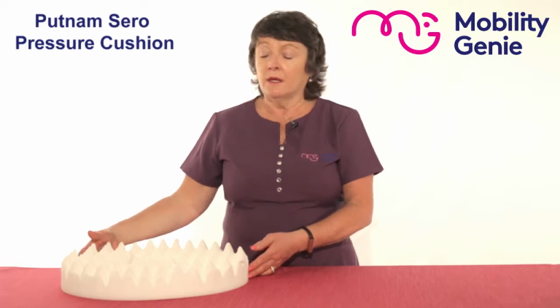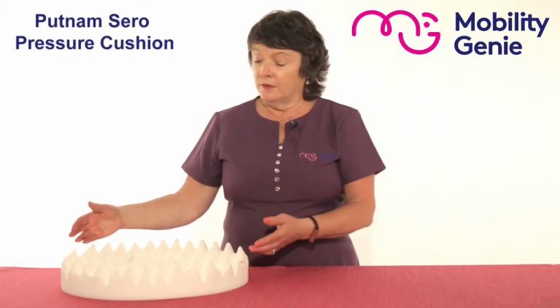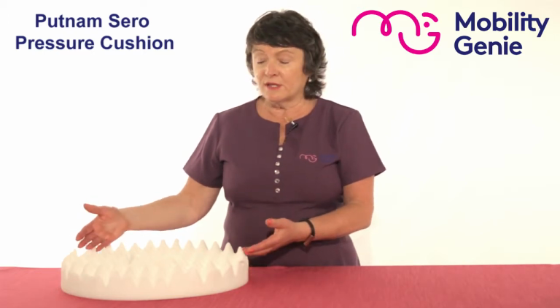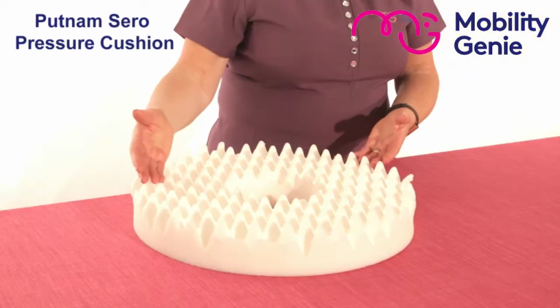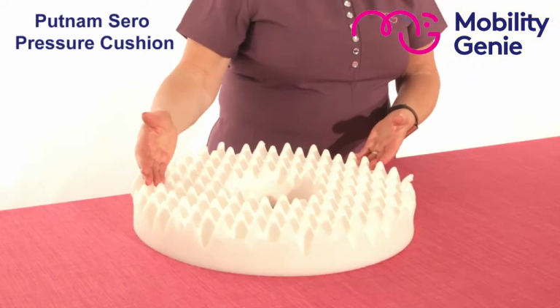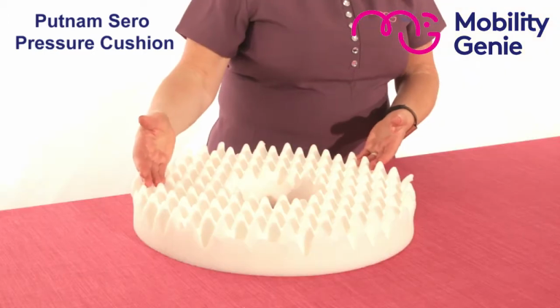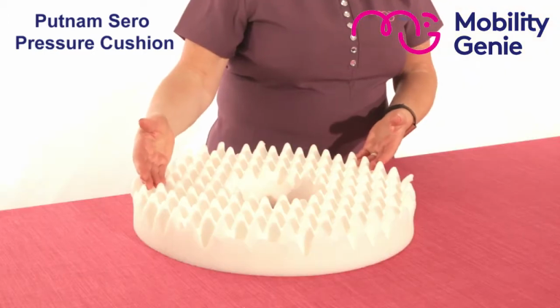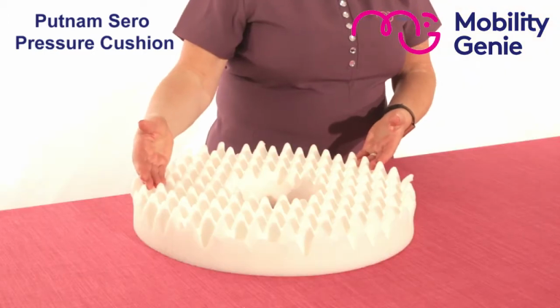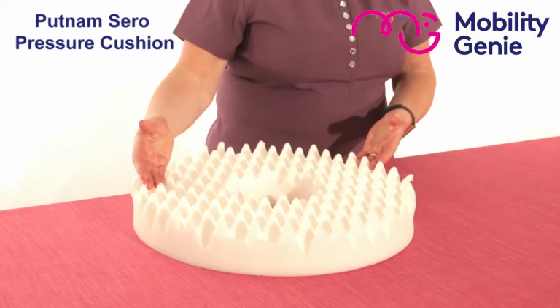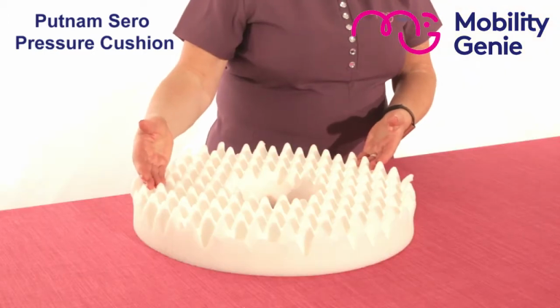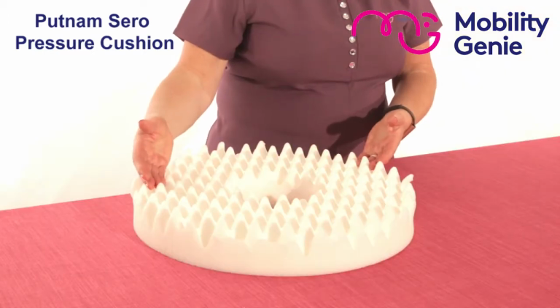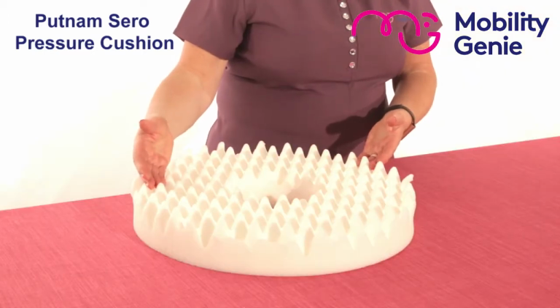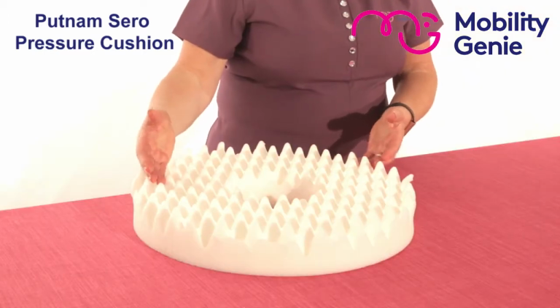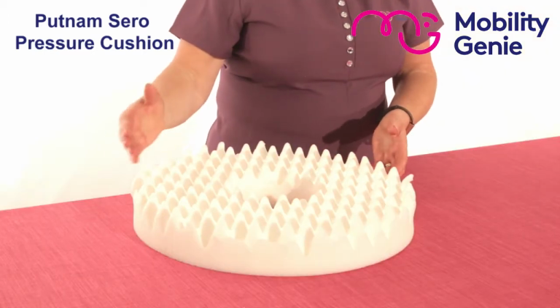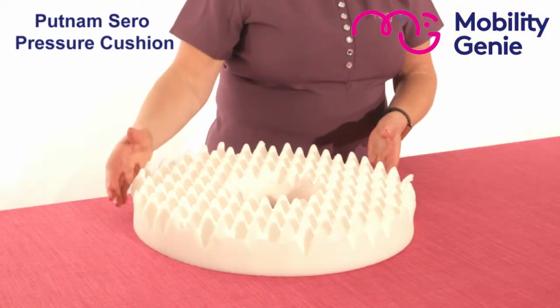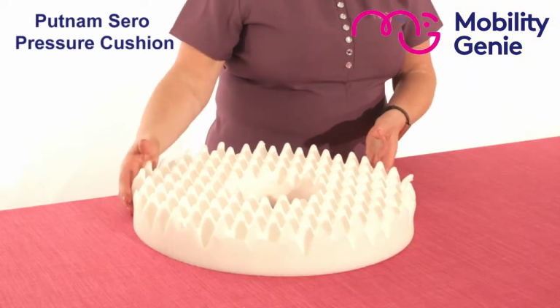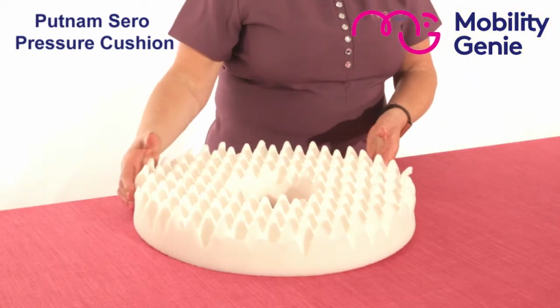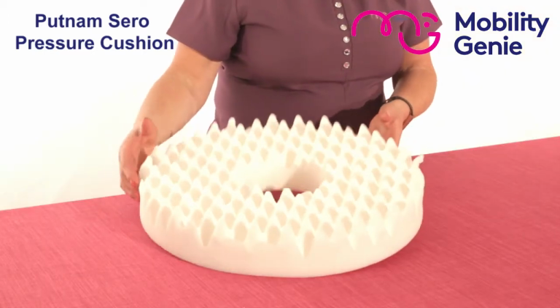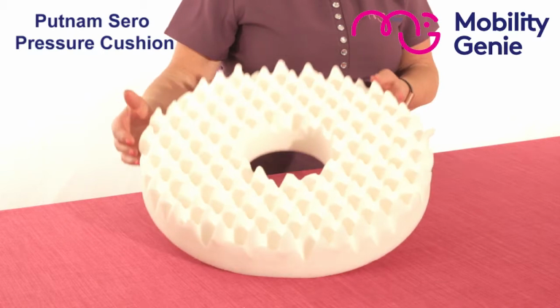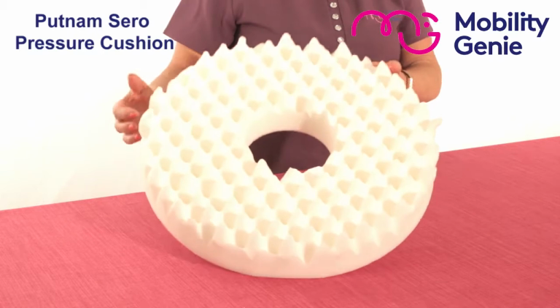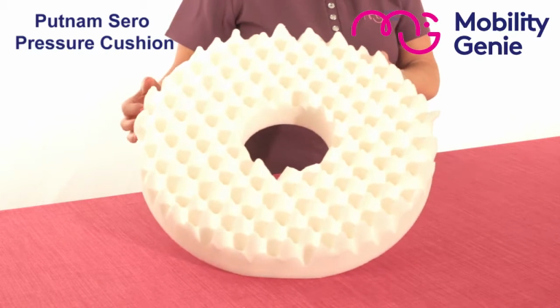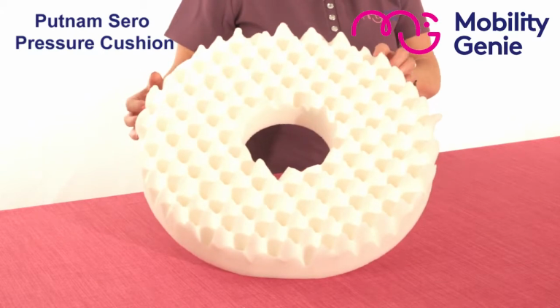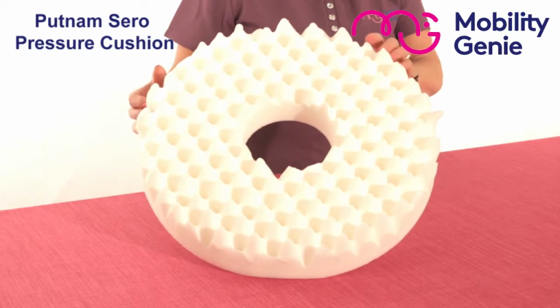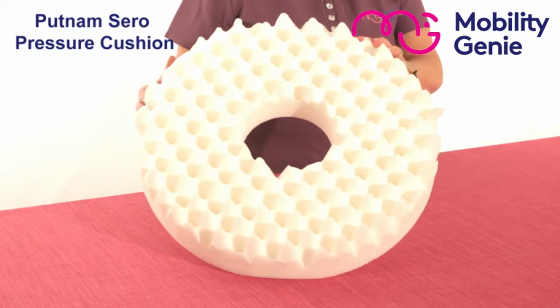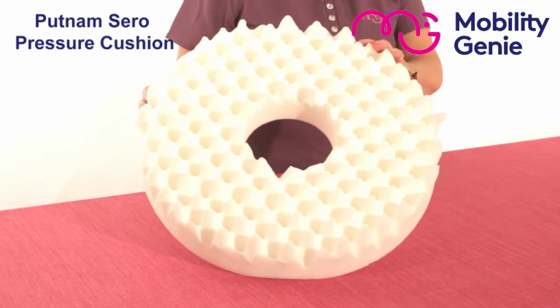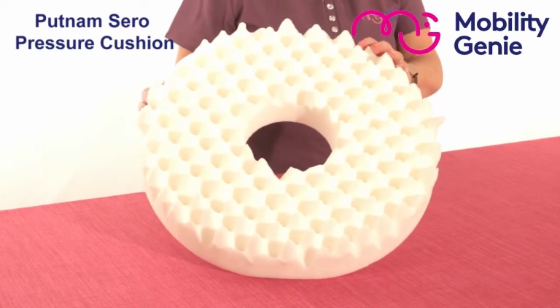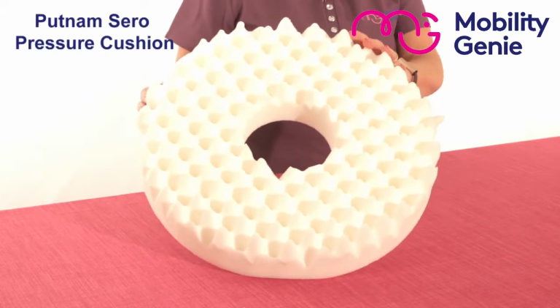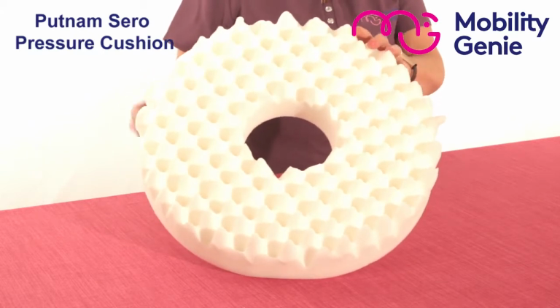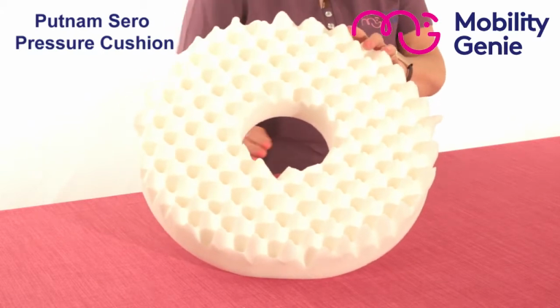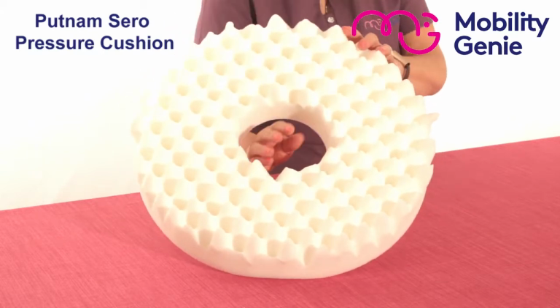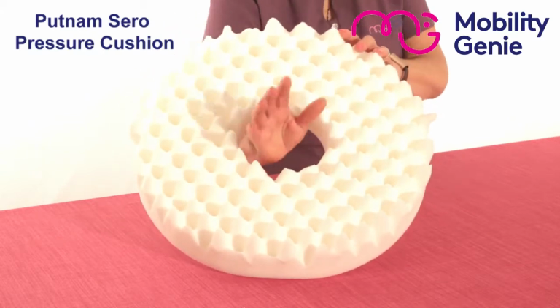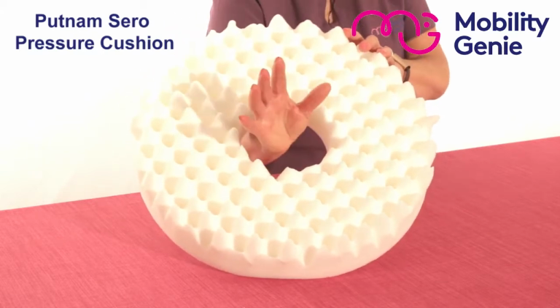This cushion is a ring cushion, otherwise known as a doughnut cushion. It's shaped in a circle and has a hole in the middle.